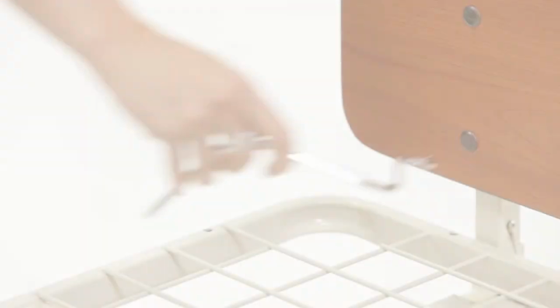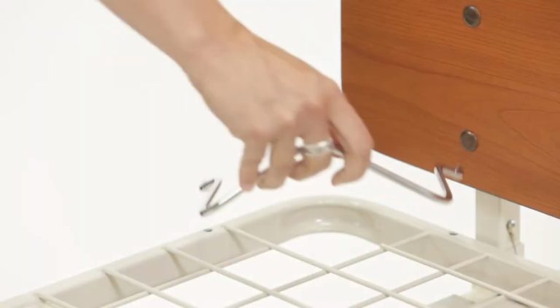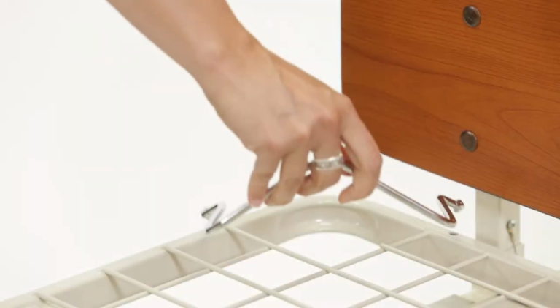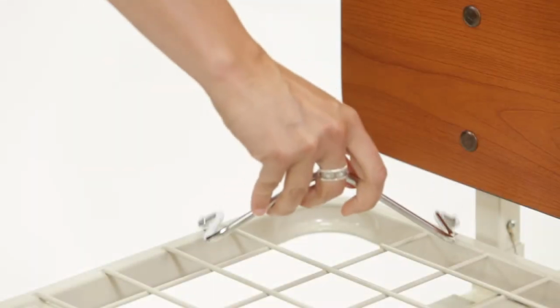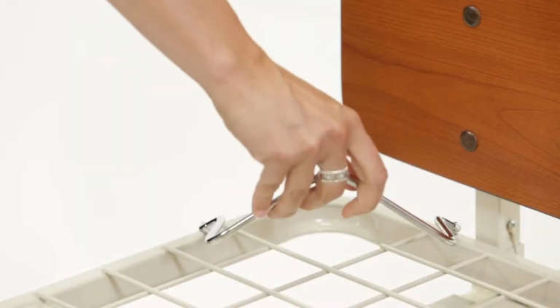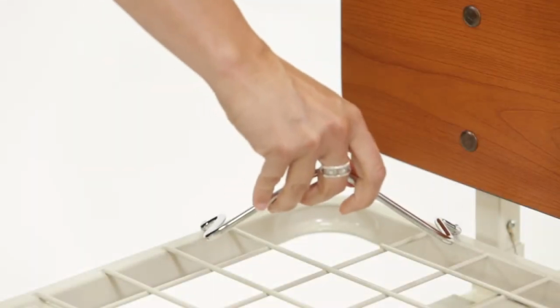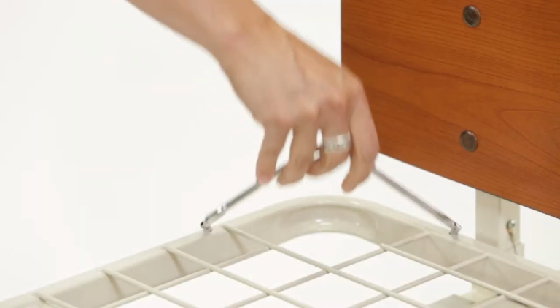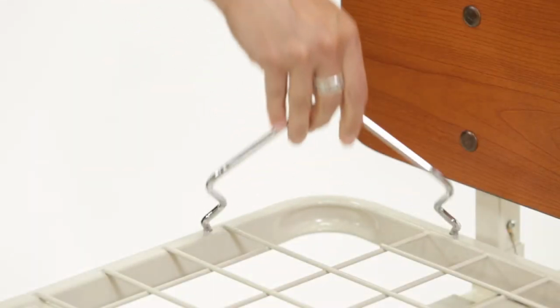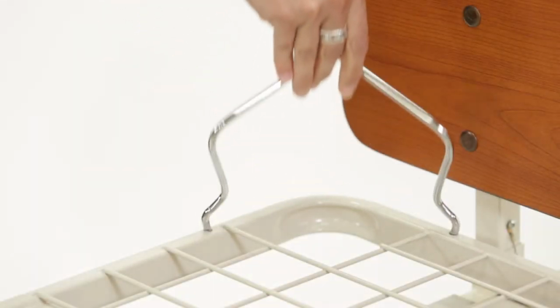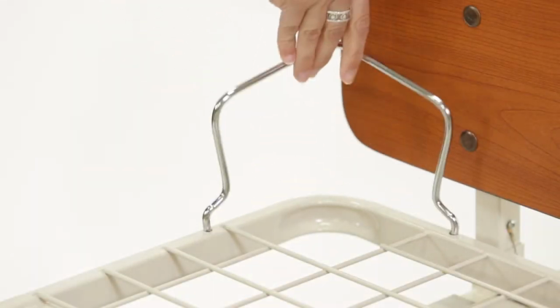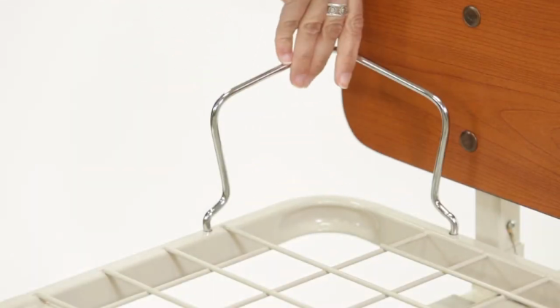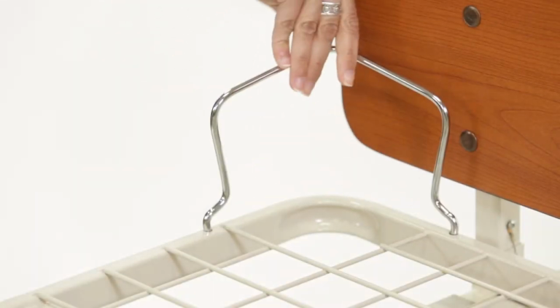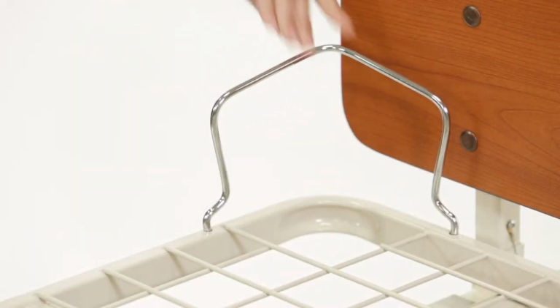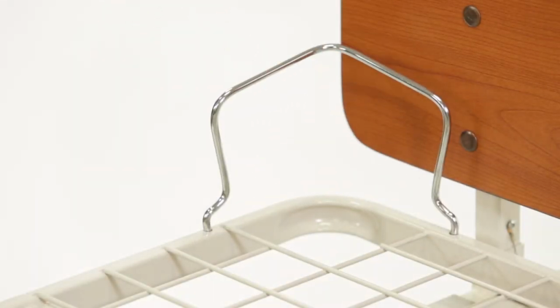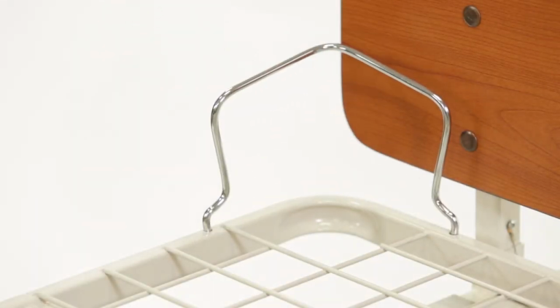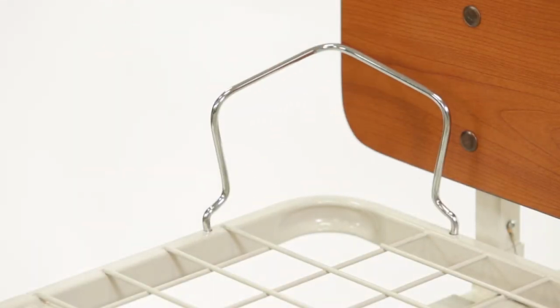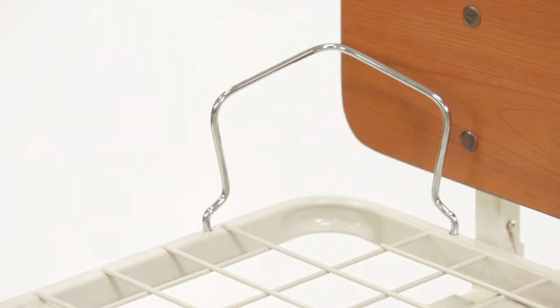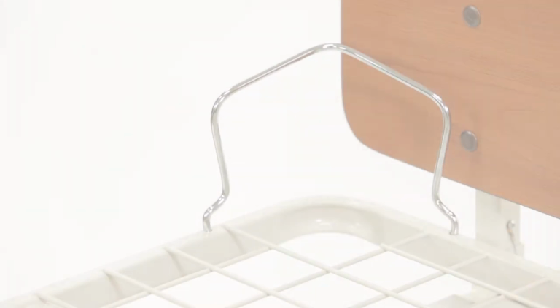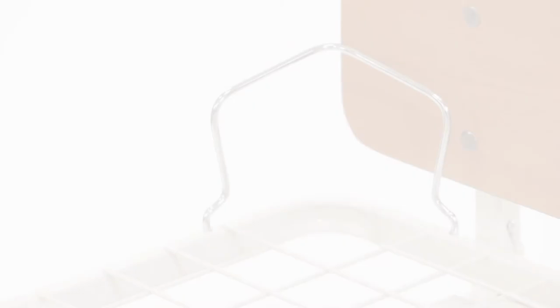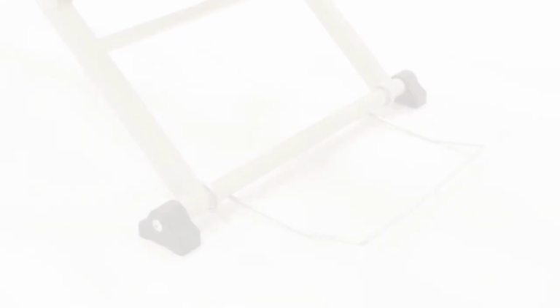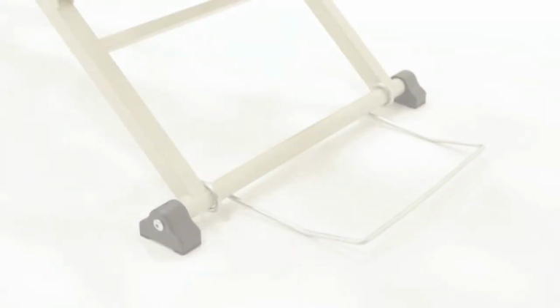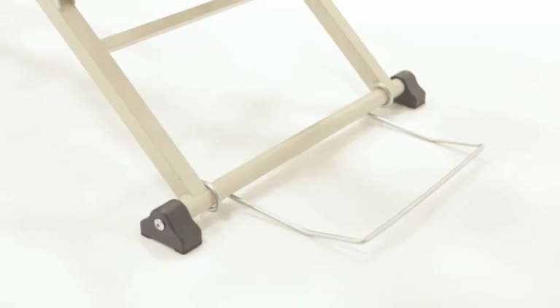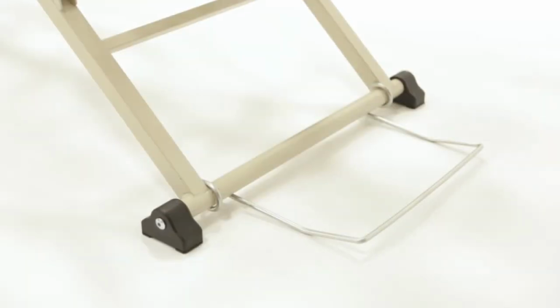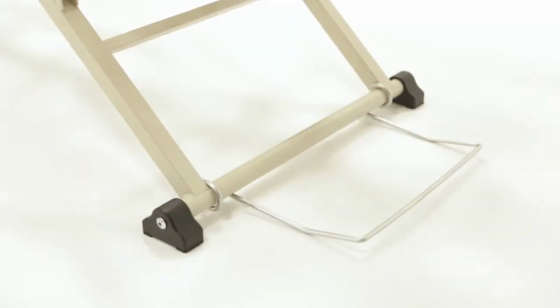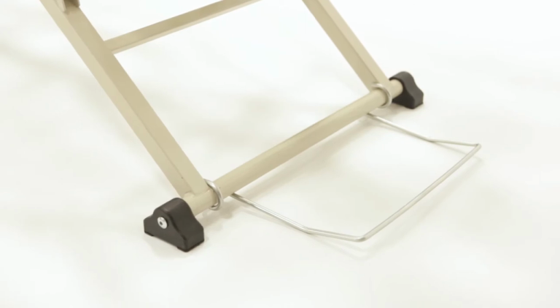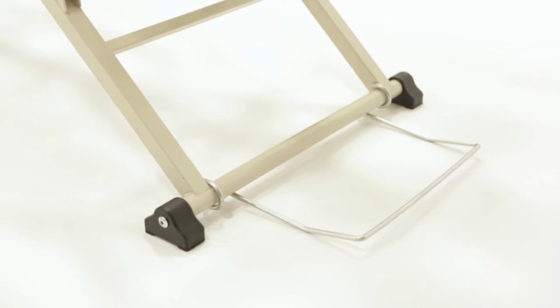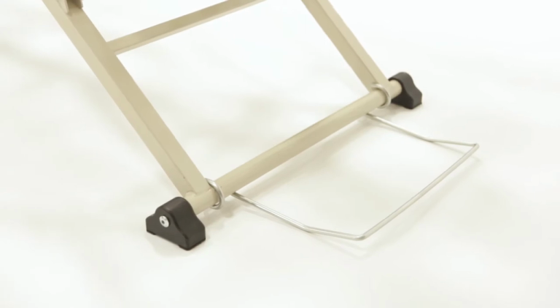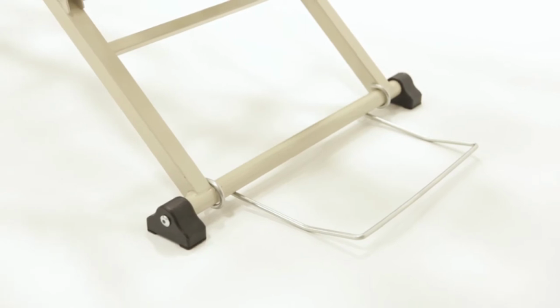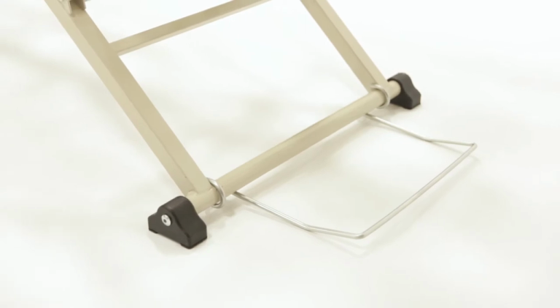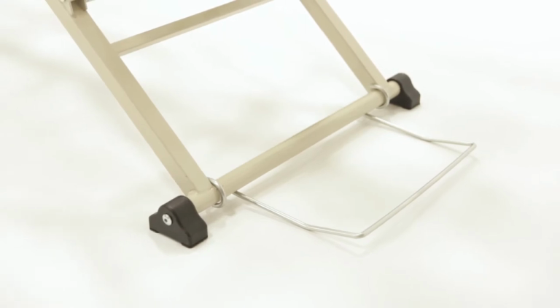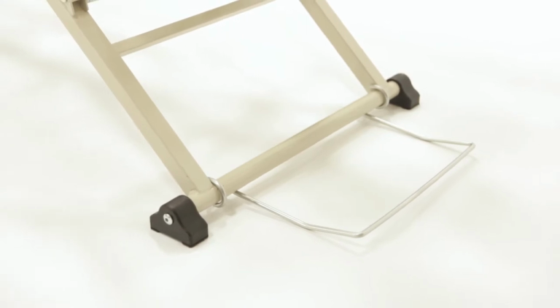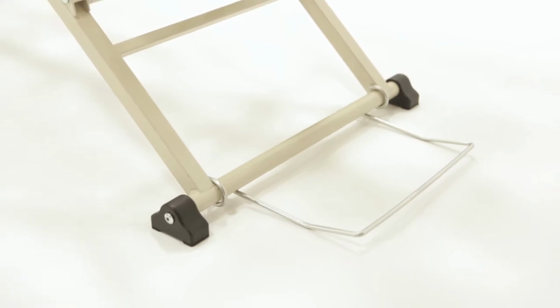Mattress keepers help prevent the mattress from shifting, while the bed locator bar protects the walls from being damaged.